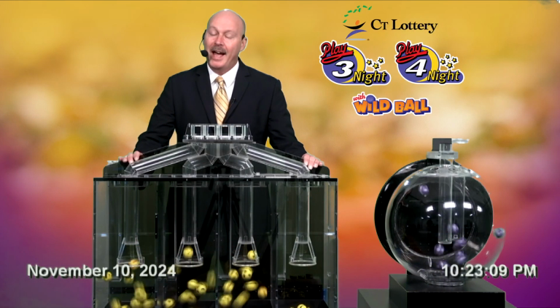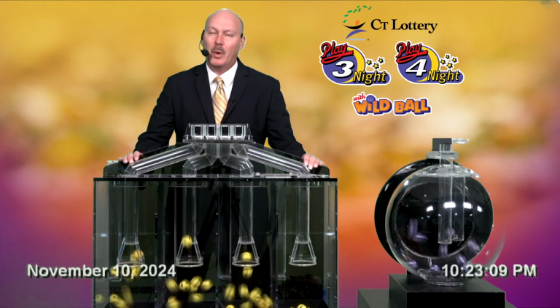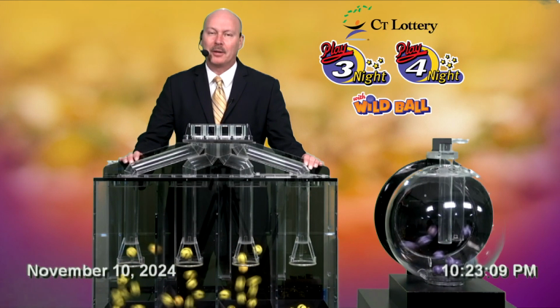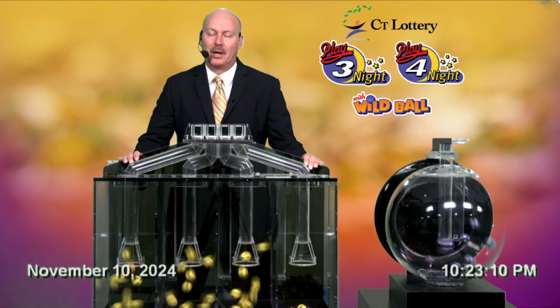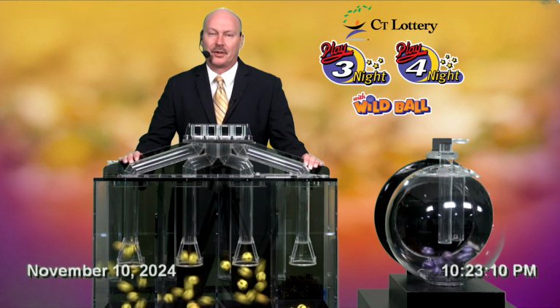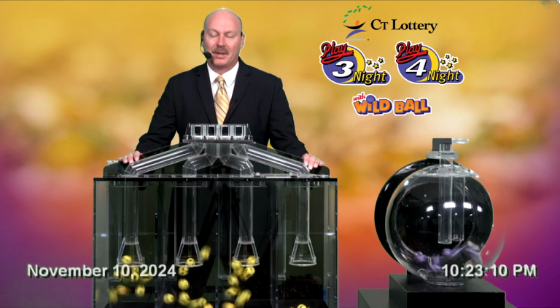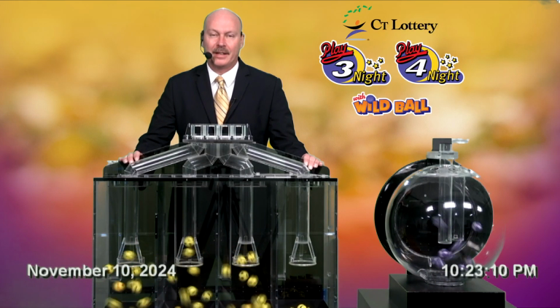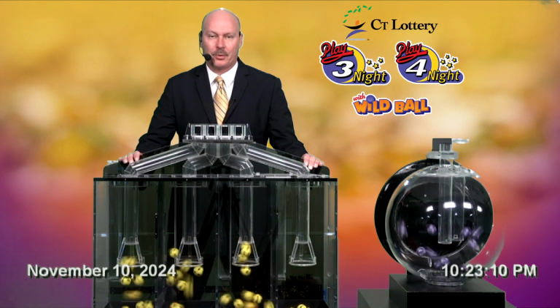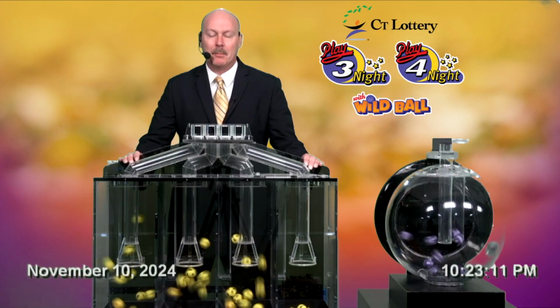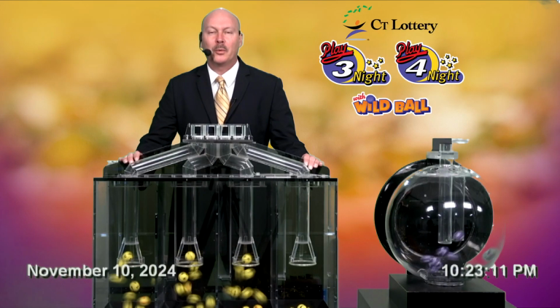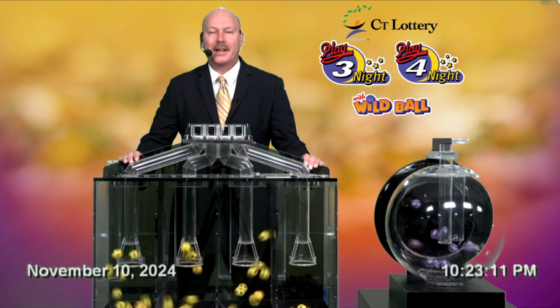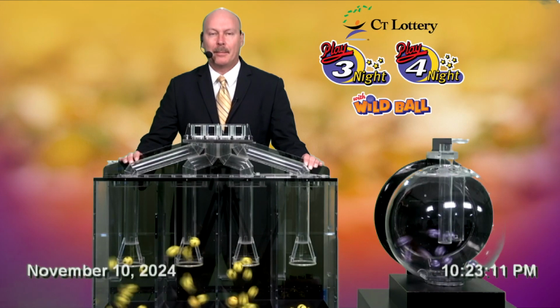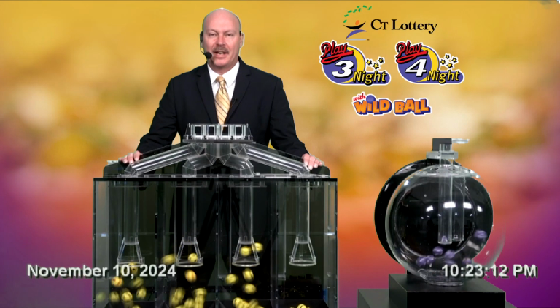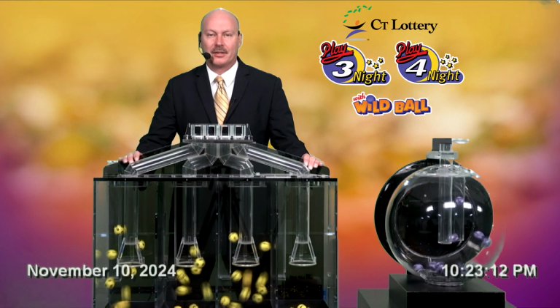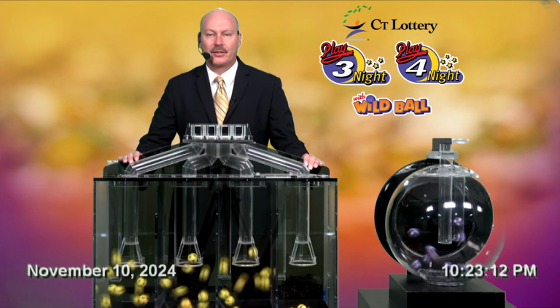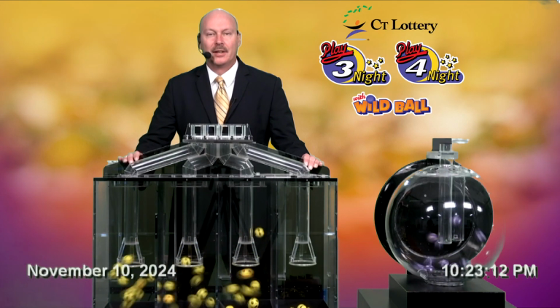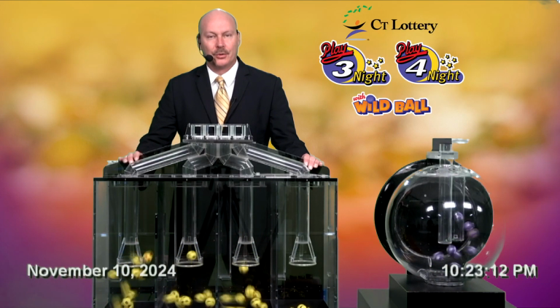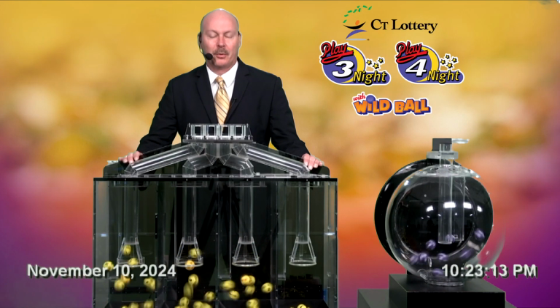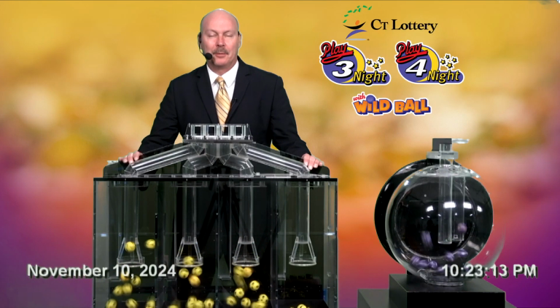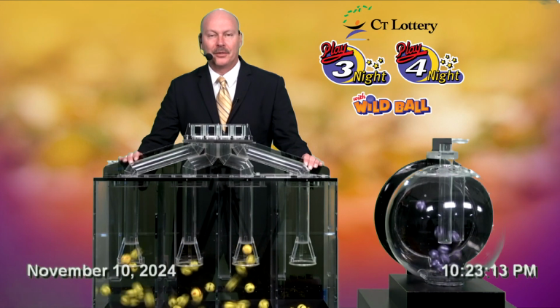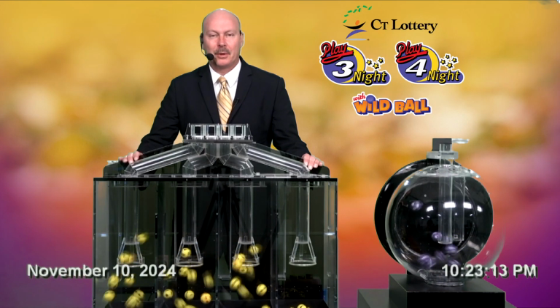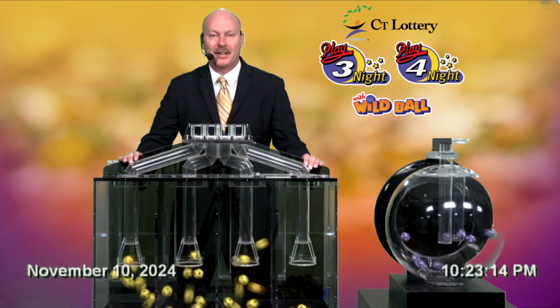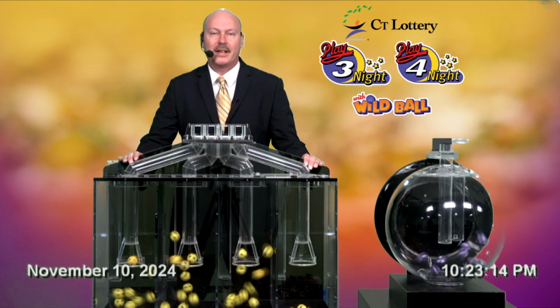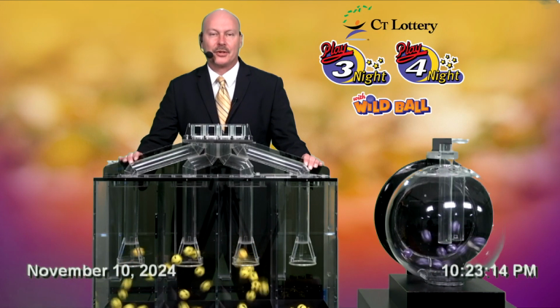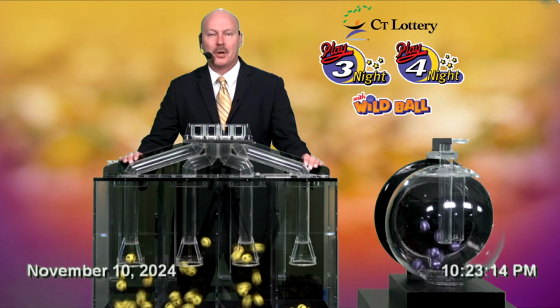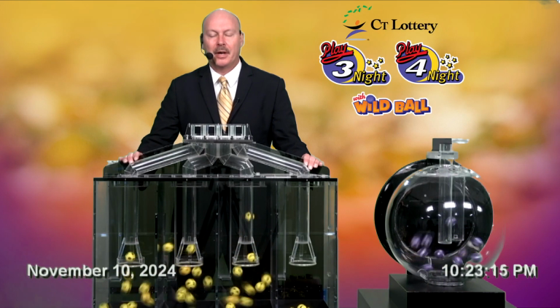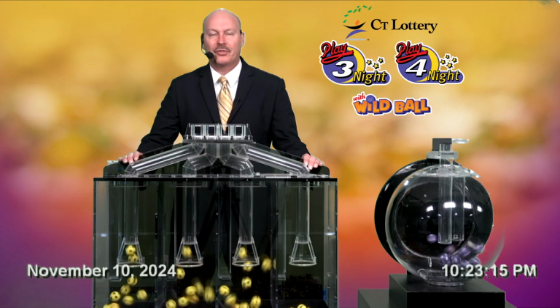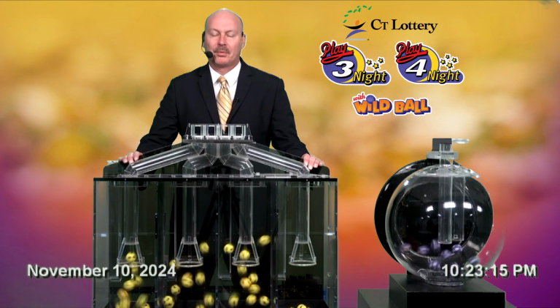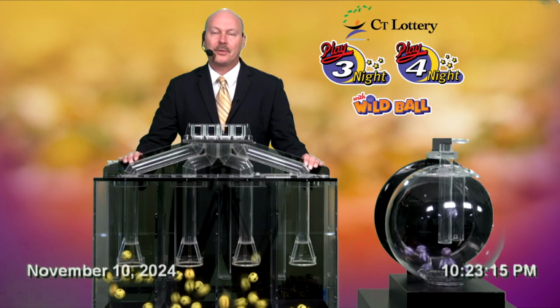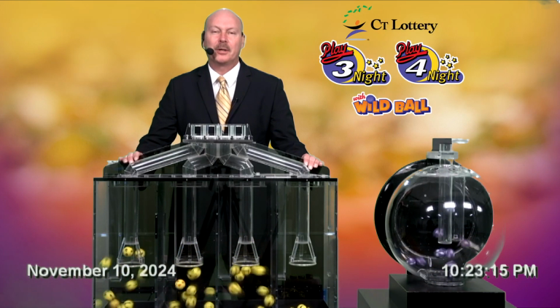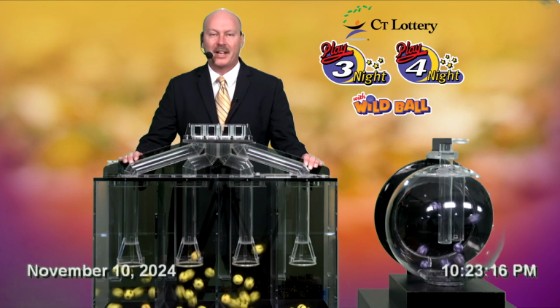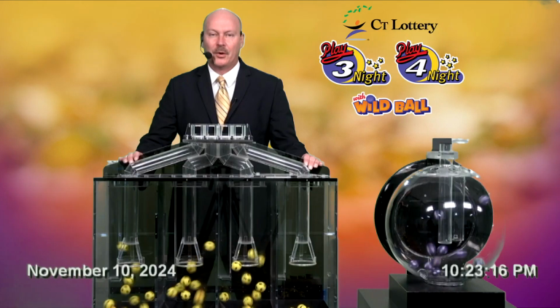Add wild ball to your plate to create more winning combinations. Use the wild ball to replace any of the drawn numbers for Play 3 or Play 4.